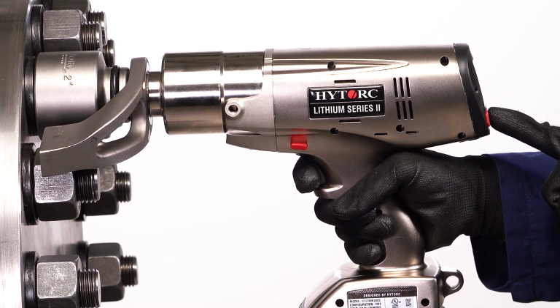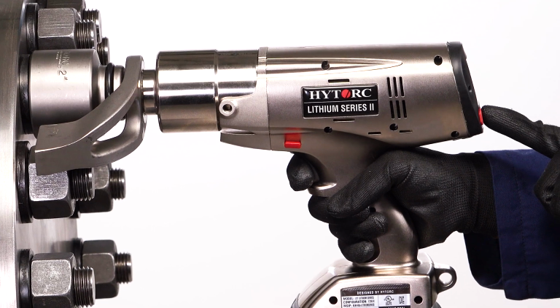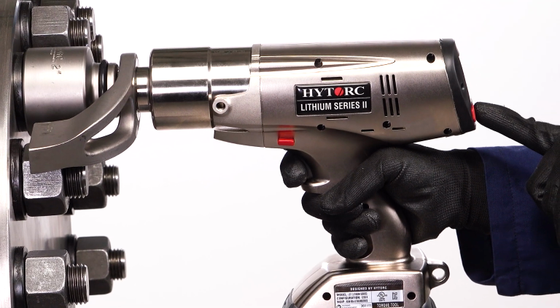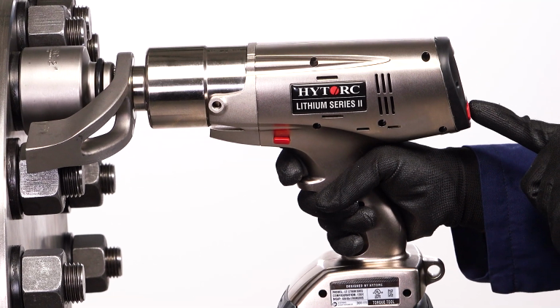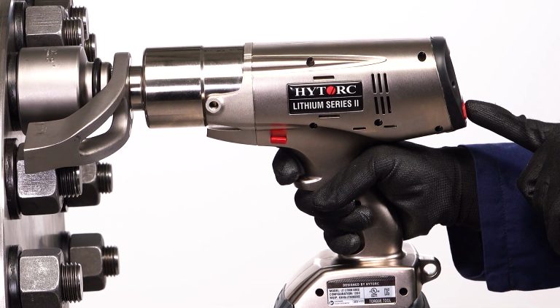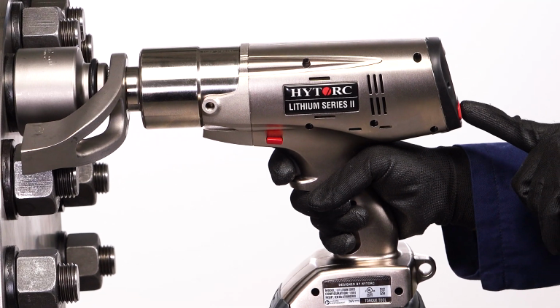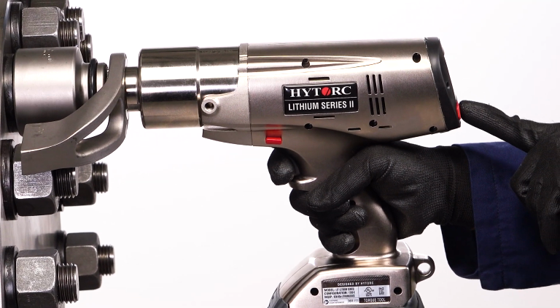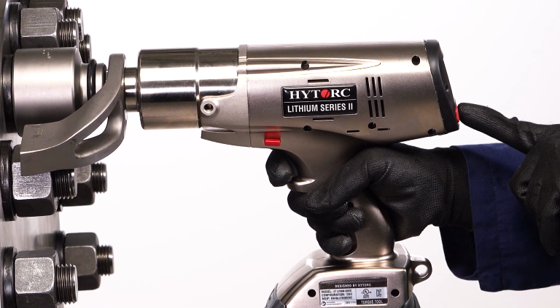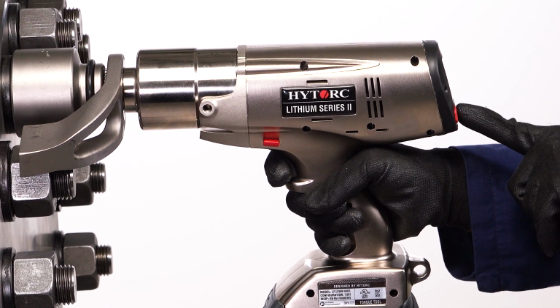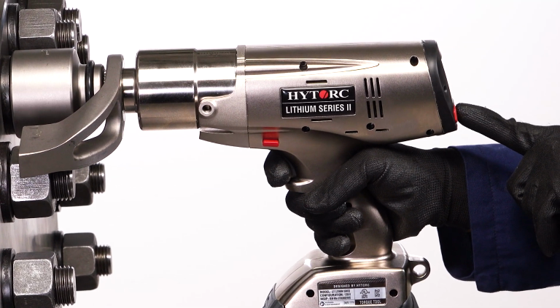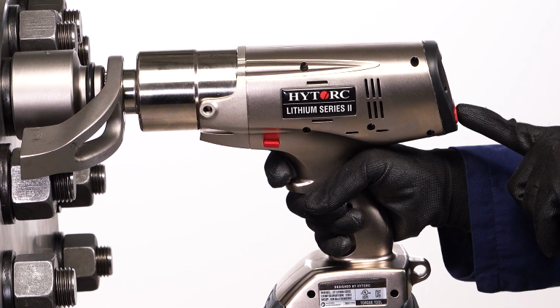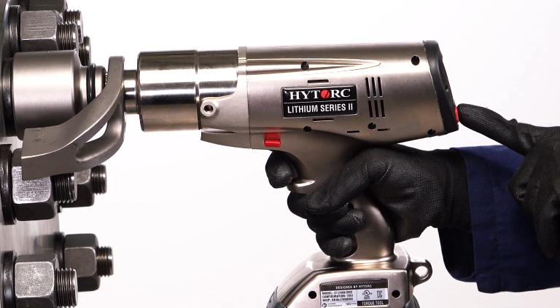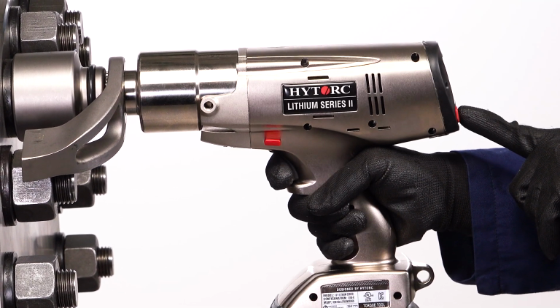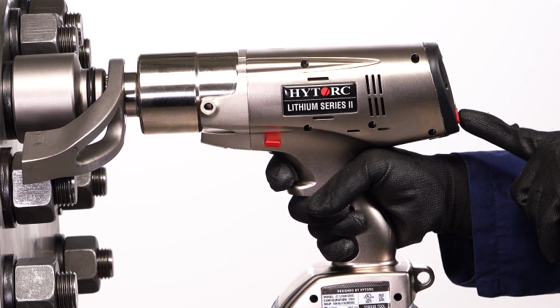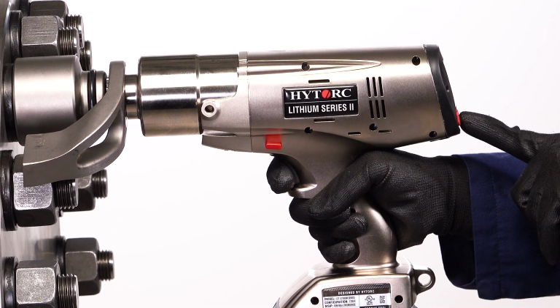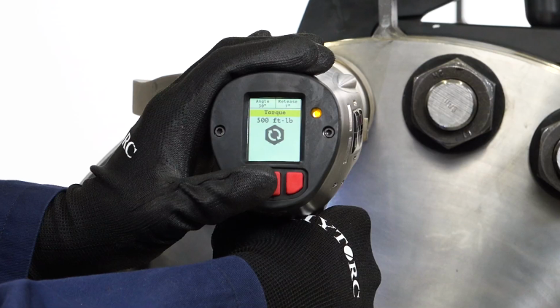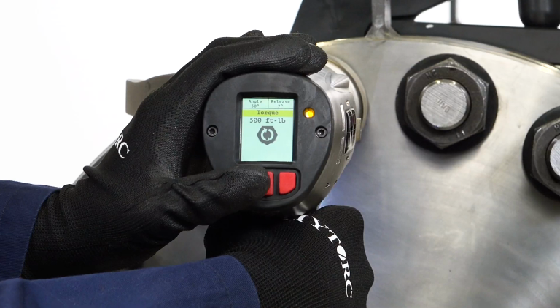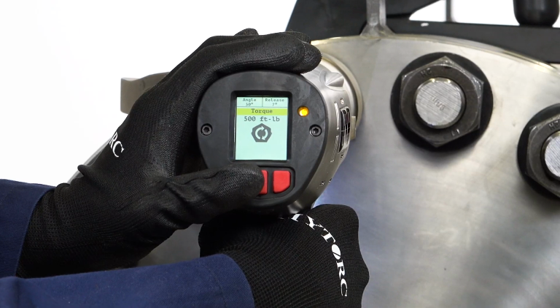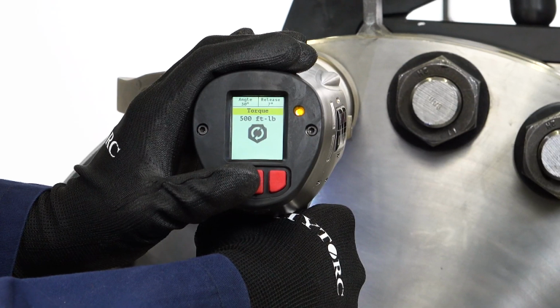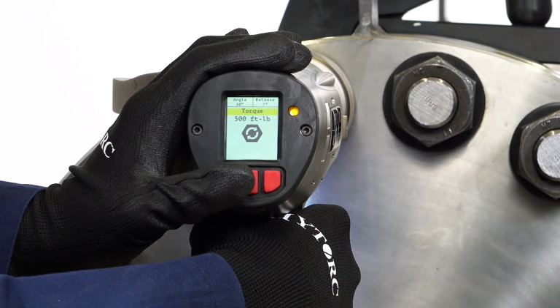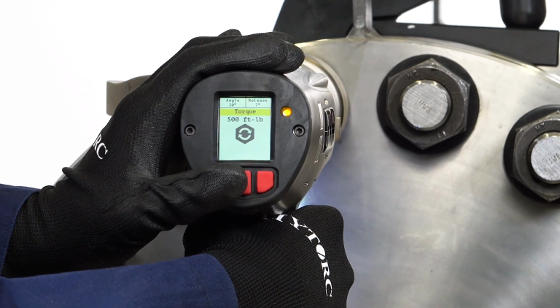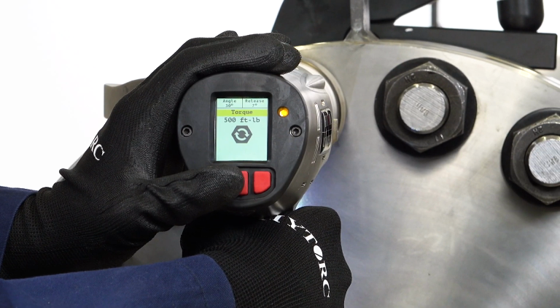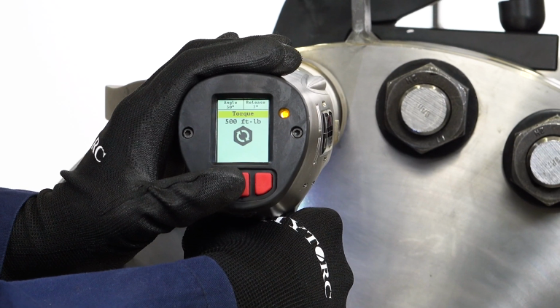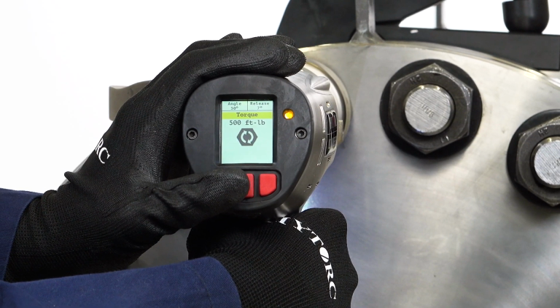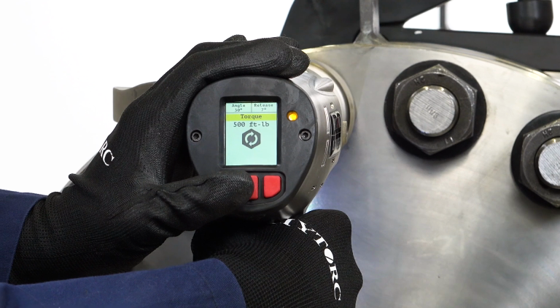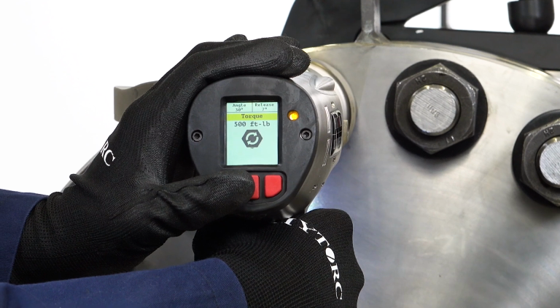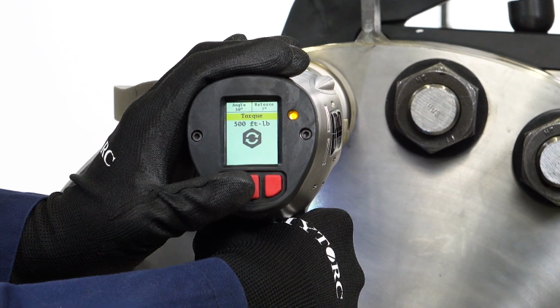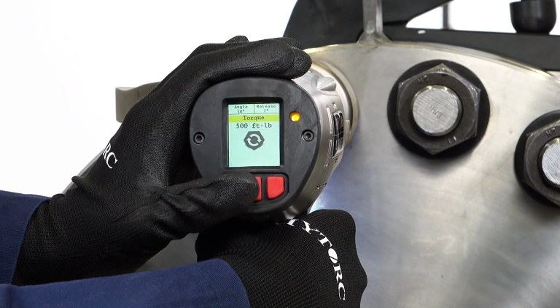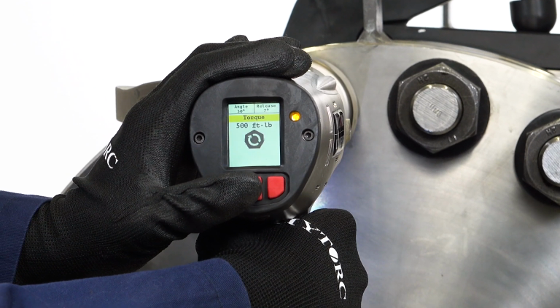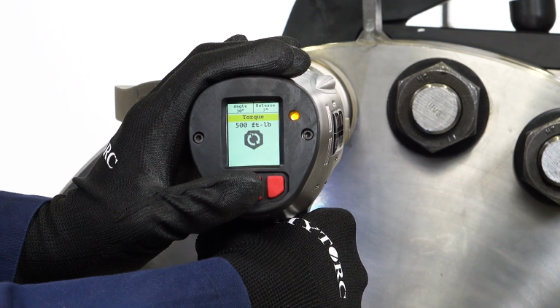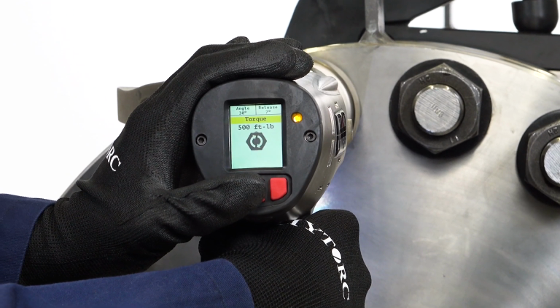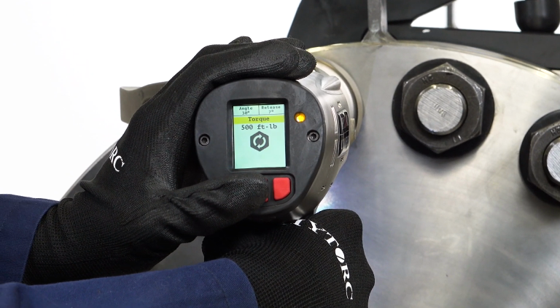Once the operator pushes a button on the control panel, the drive will turn. Pull and hold the trigger to turn the nut until the driver stops at the specified torque. Continue holding the trigger.